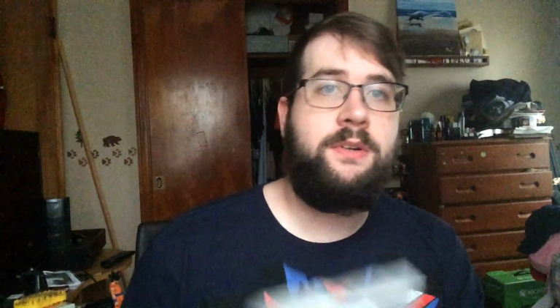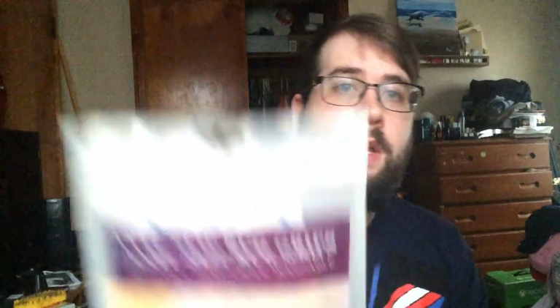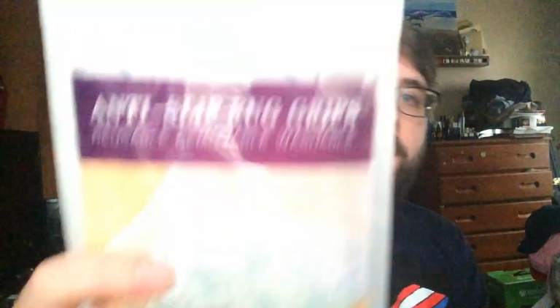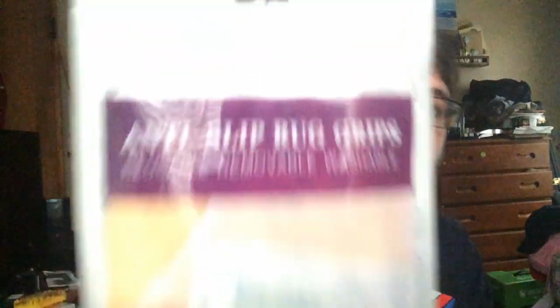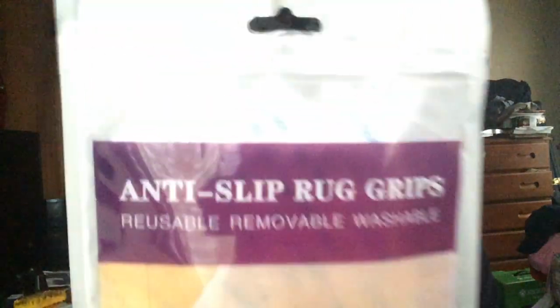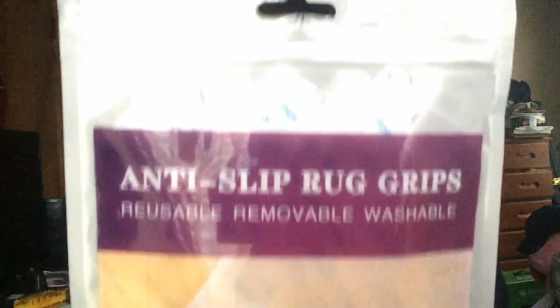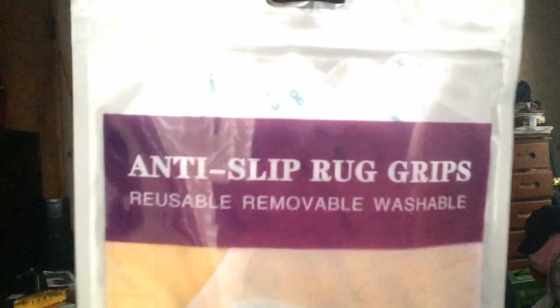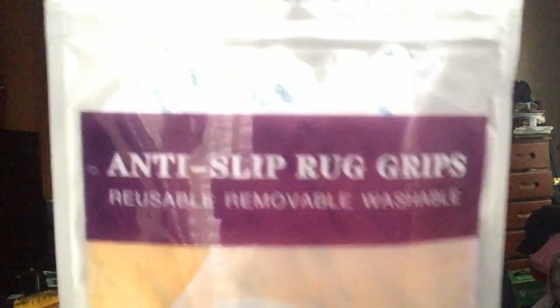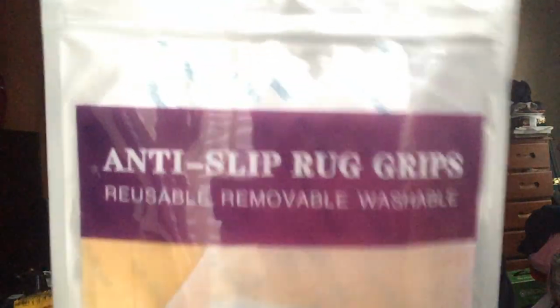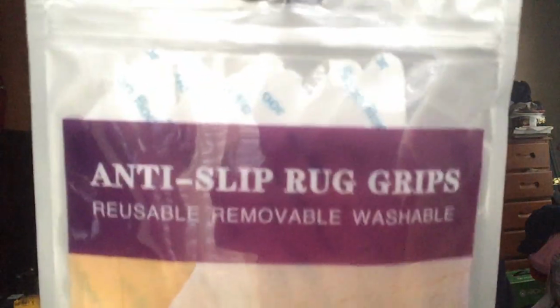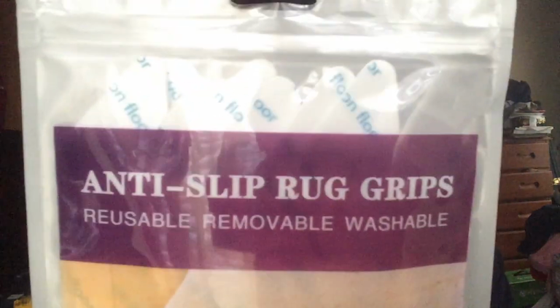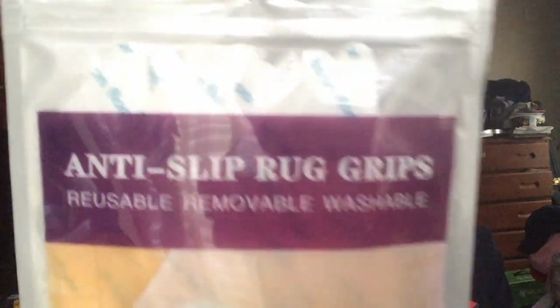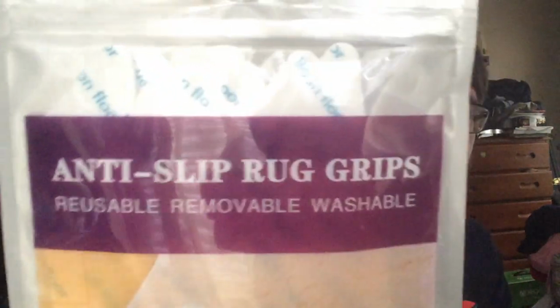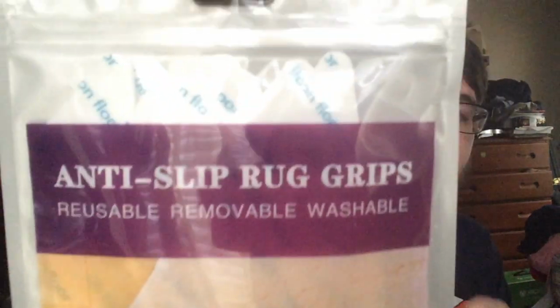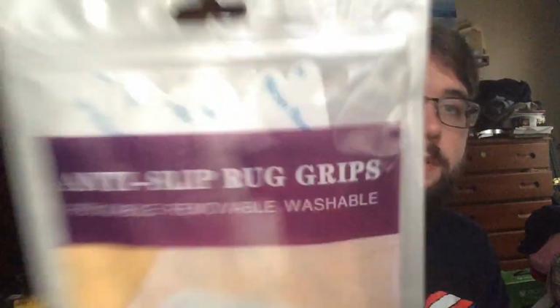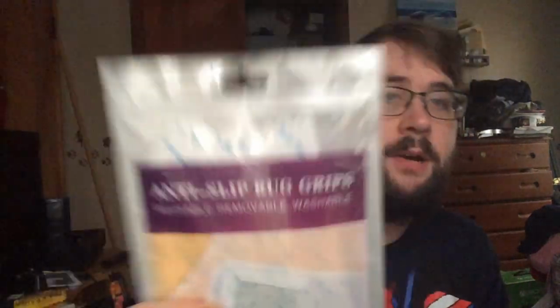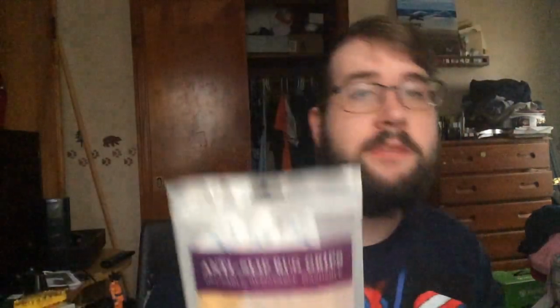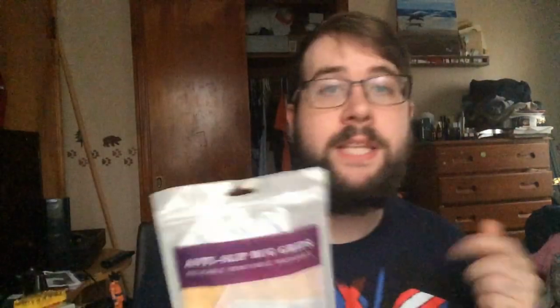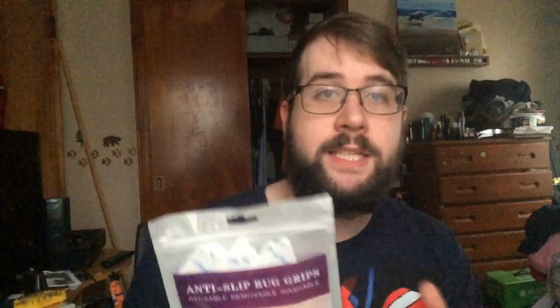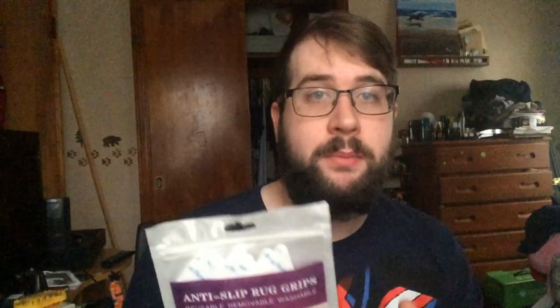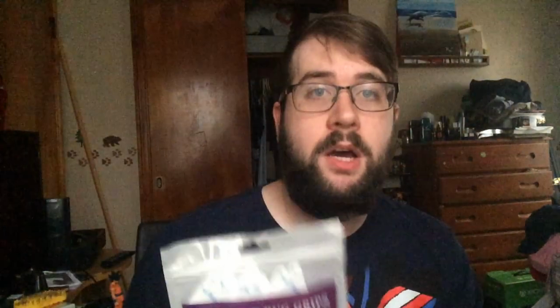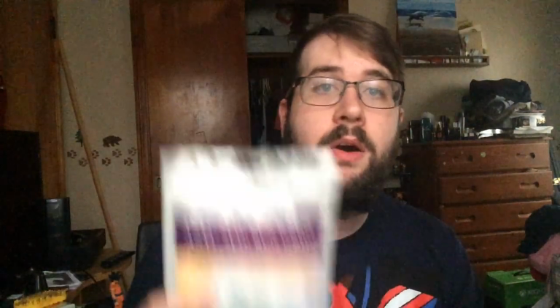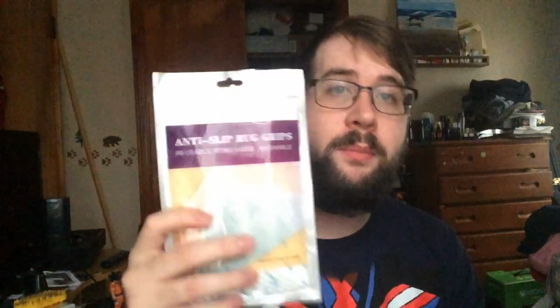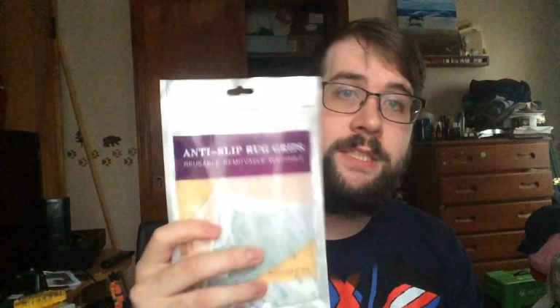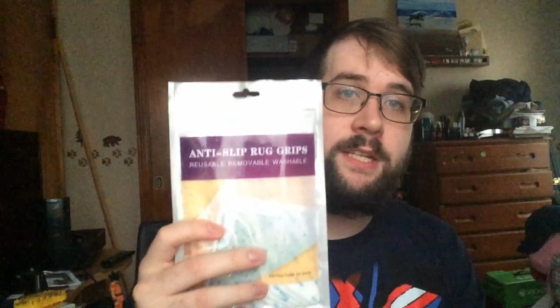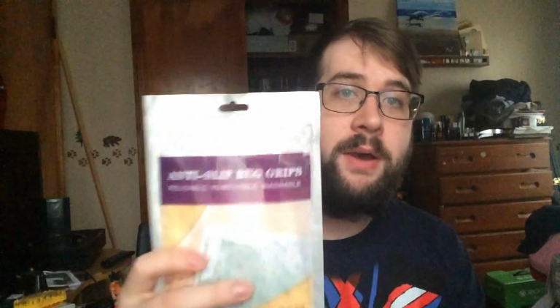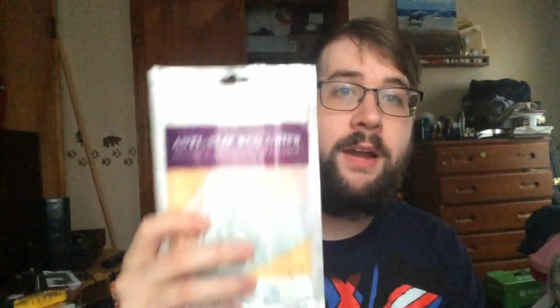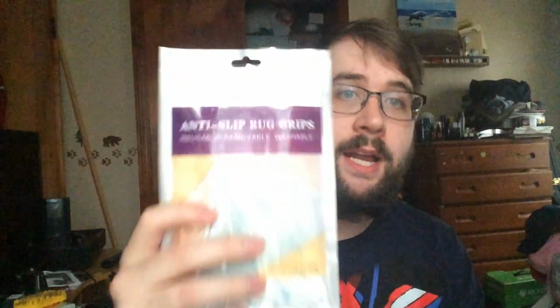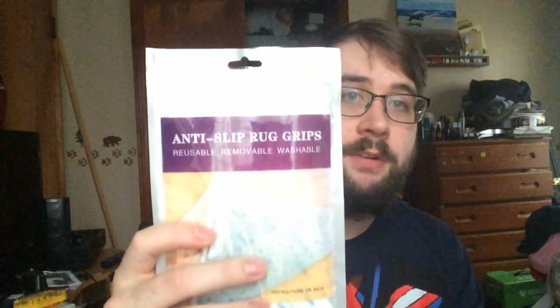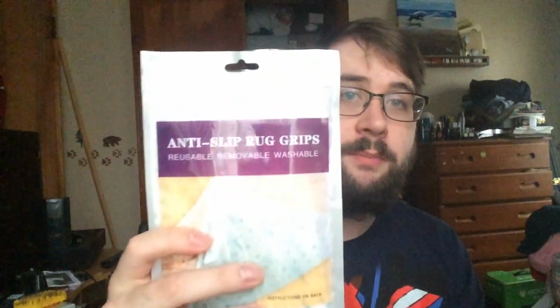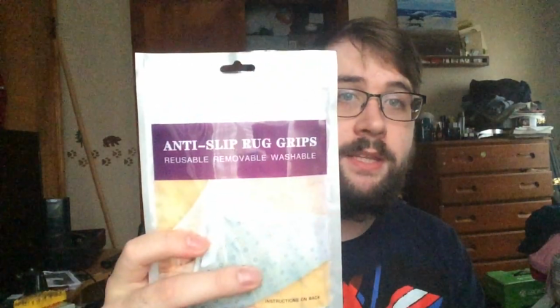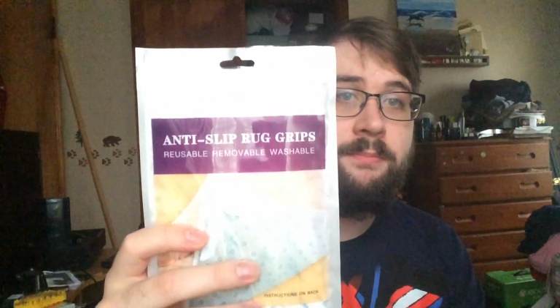If you're interested in these anti-slip rug grips, I will leave you a link down below. Please check them out — I highly recommend them.